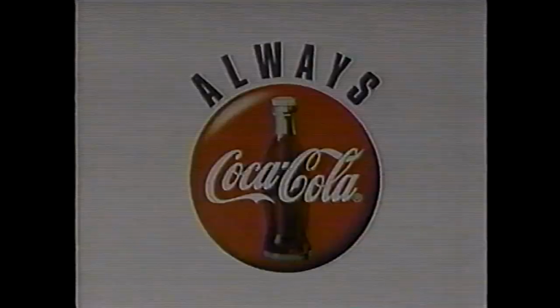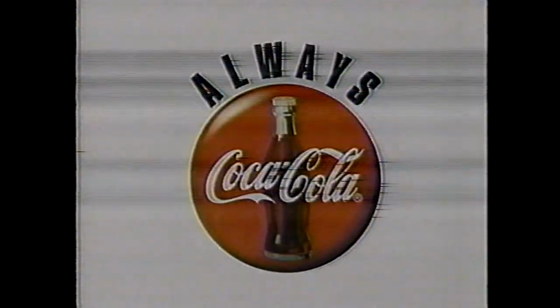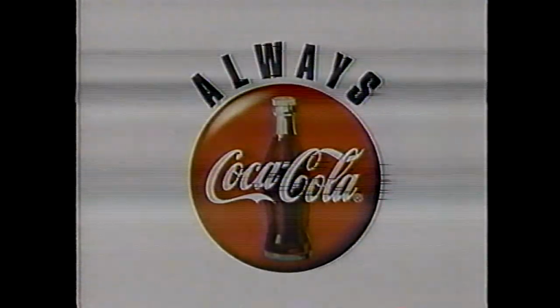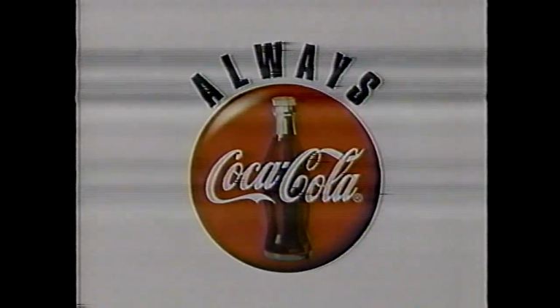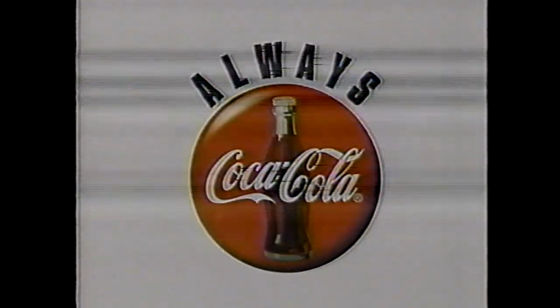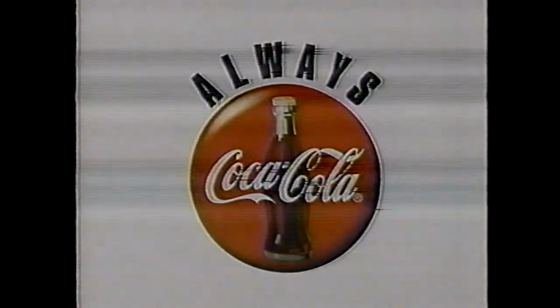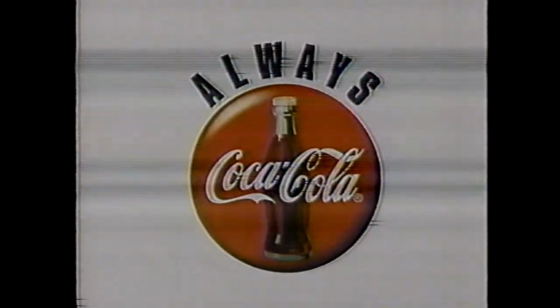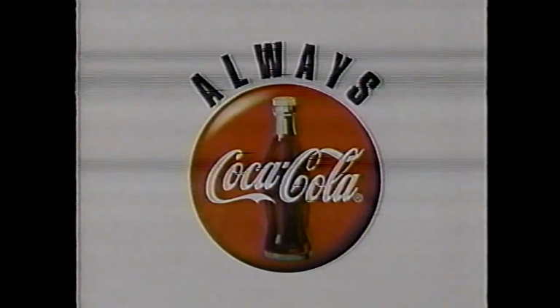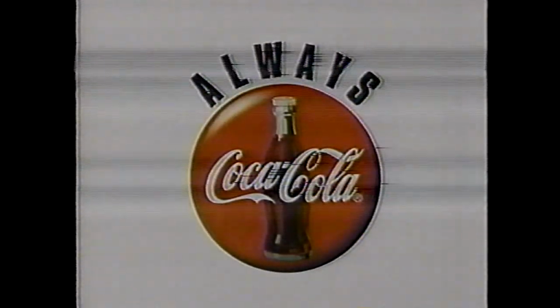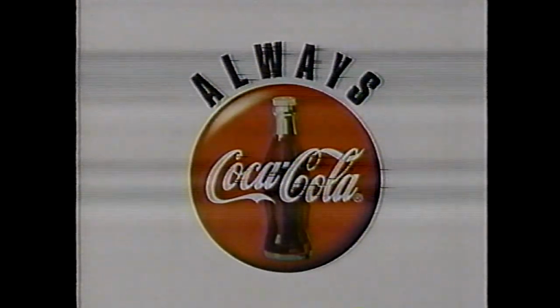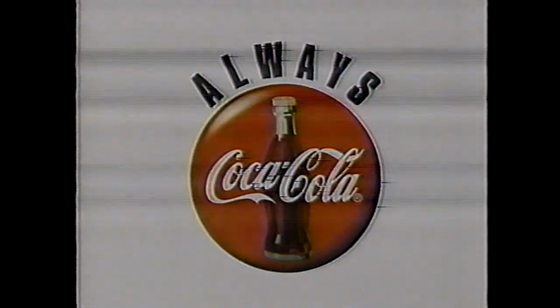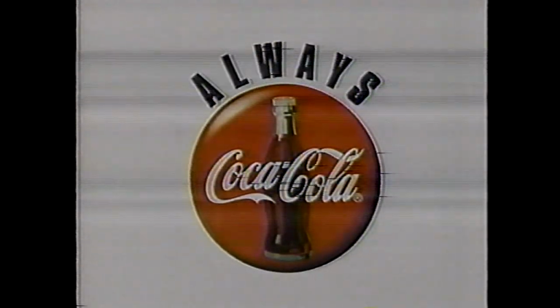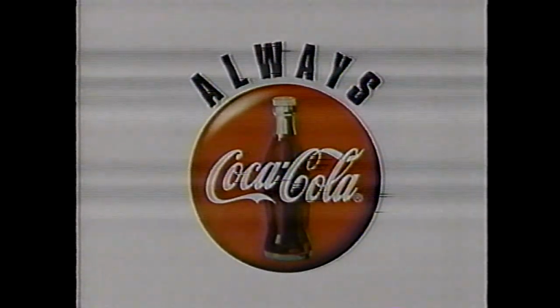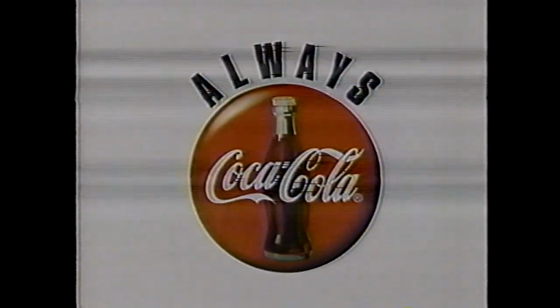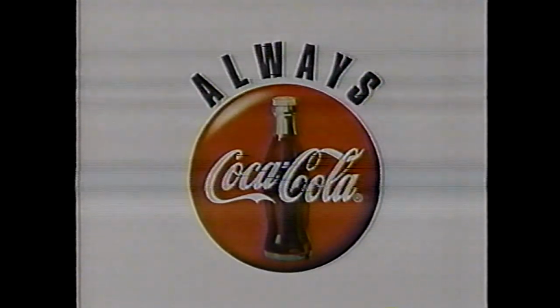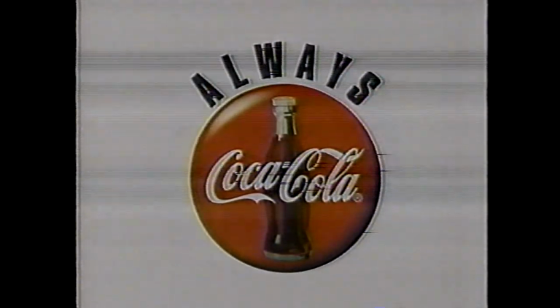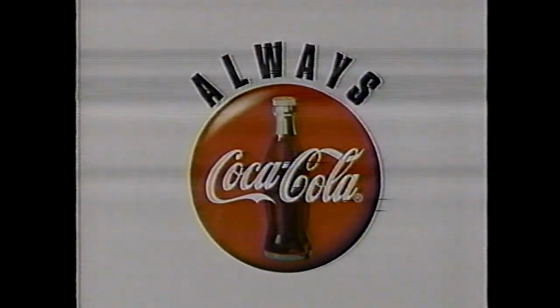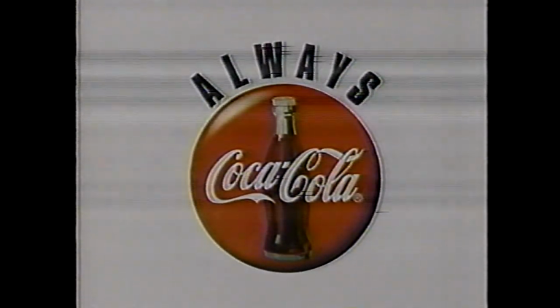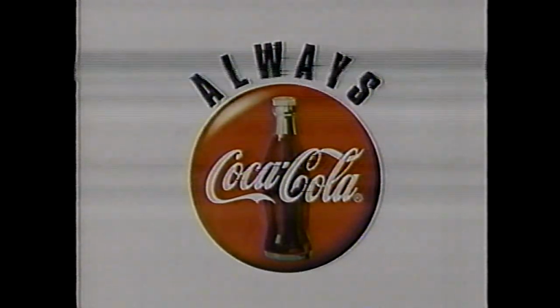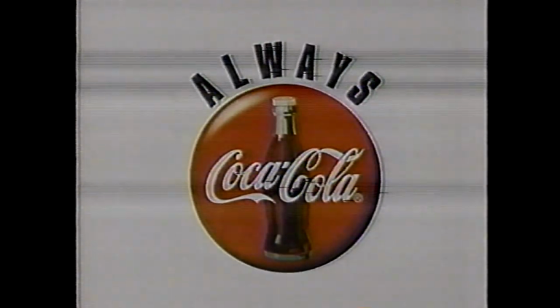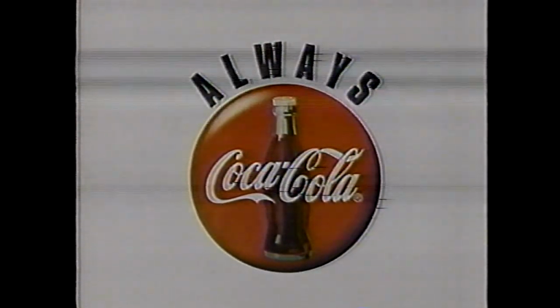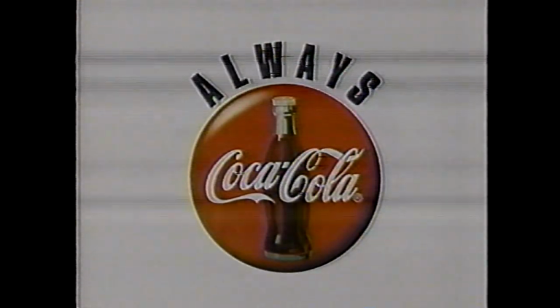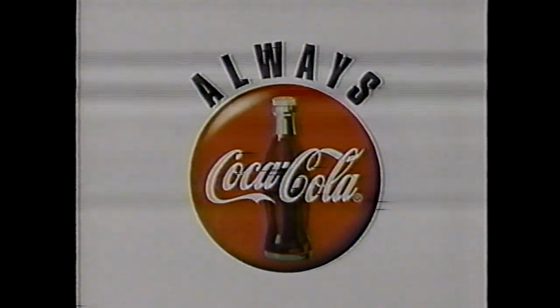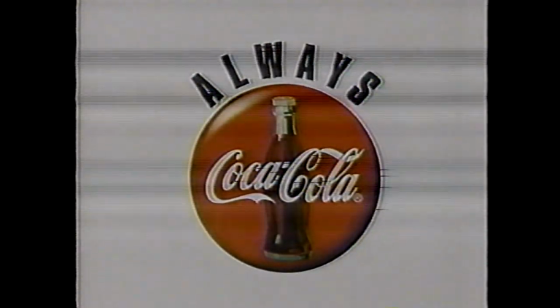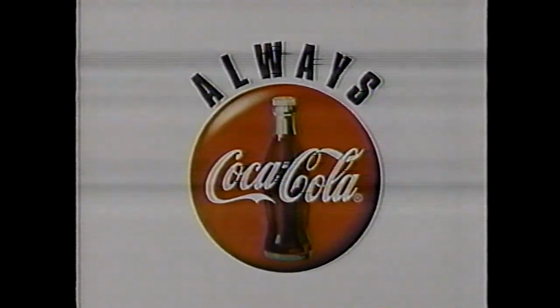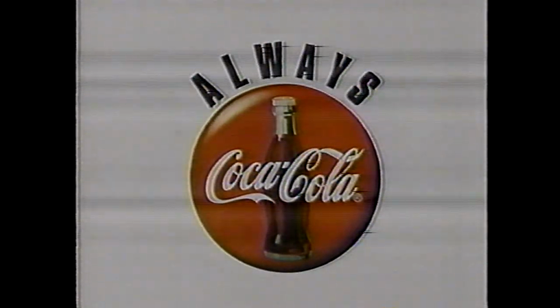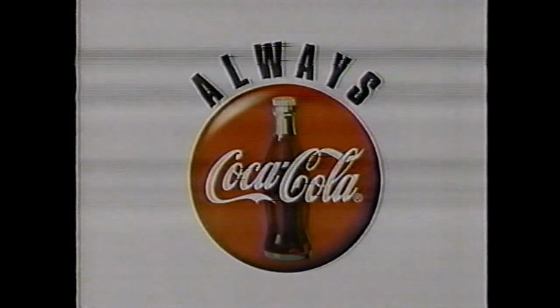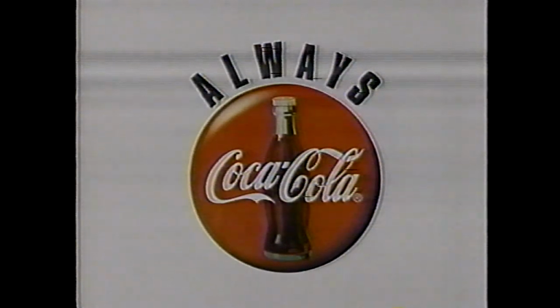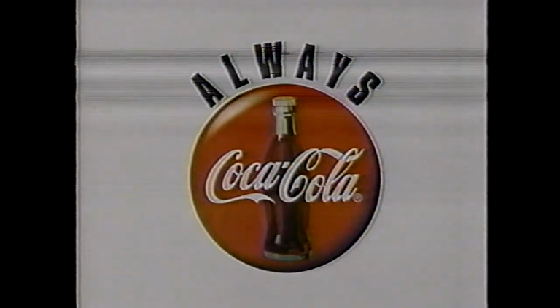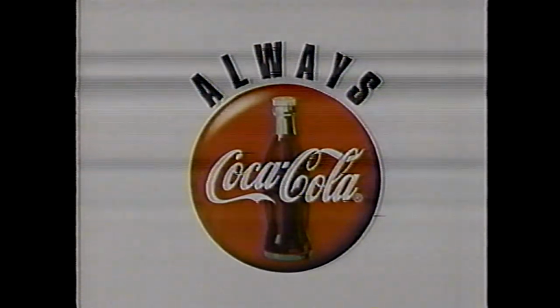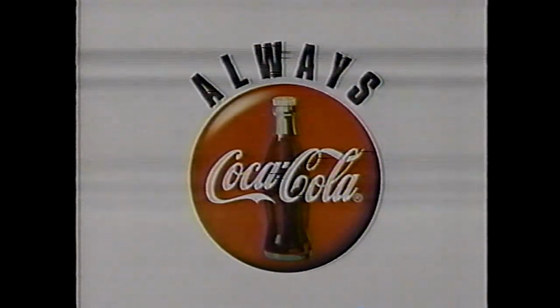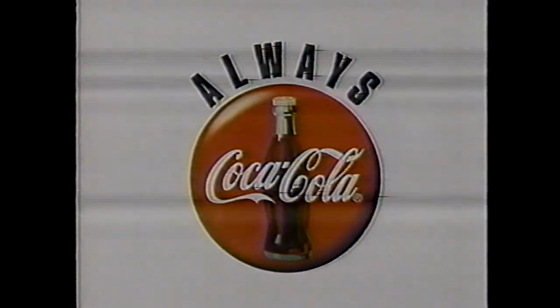Candlepin Stars and Strikes is brought to you in part by Coca-Cola Classic. Always the real thing, always Coca-Cola.